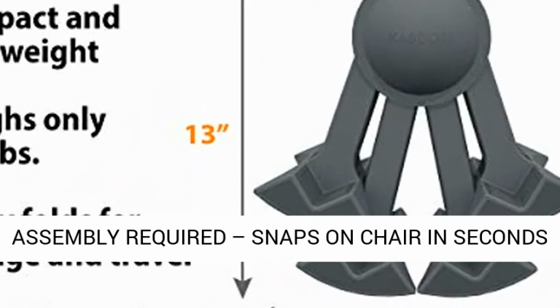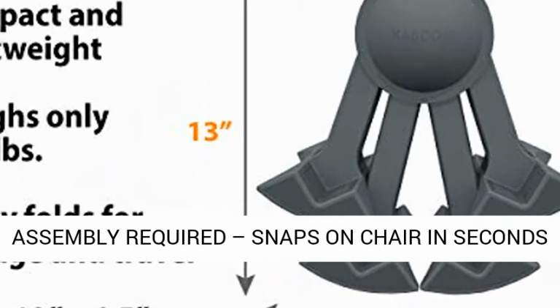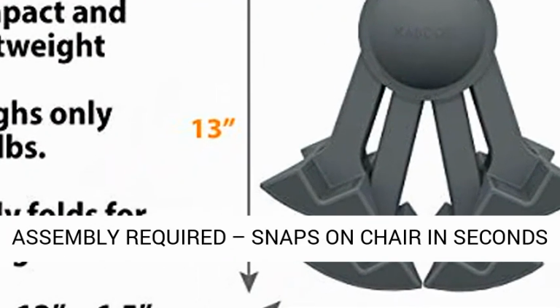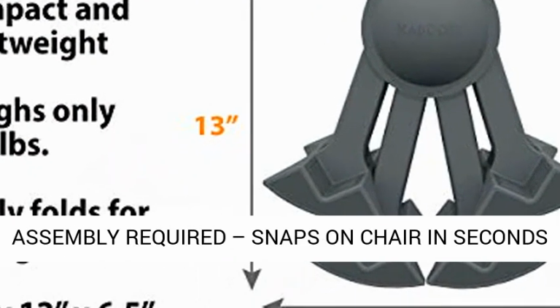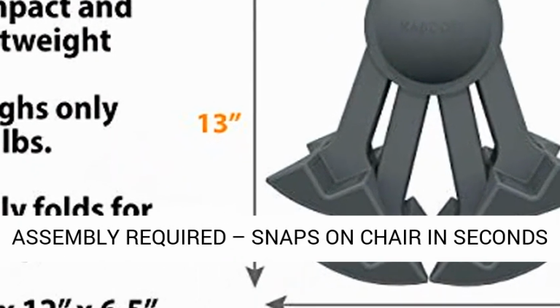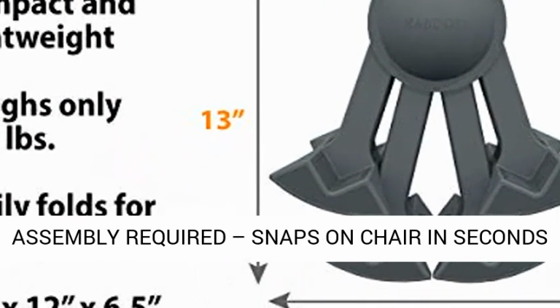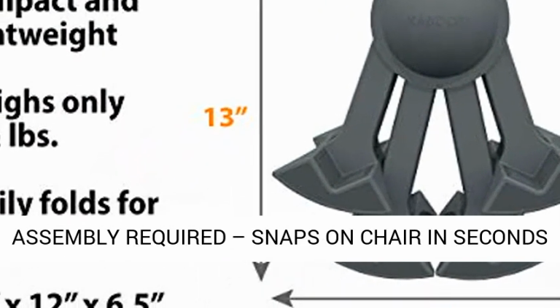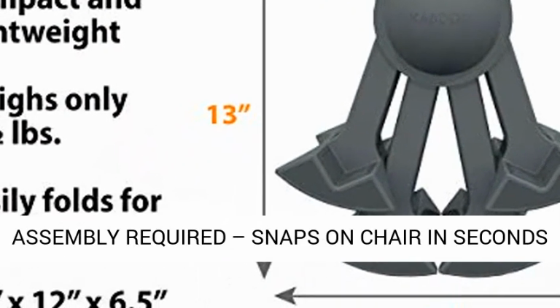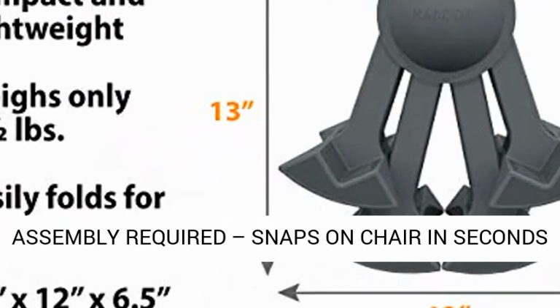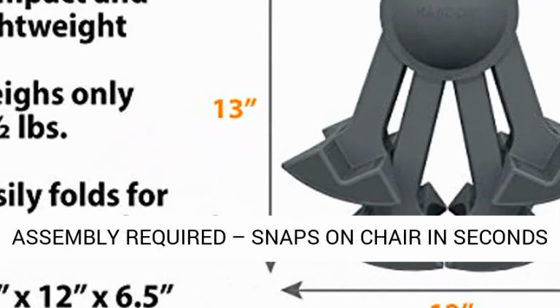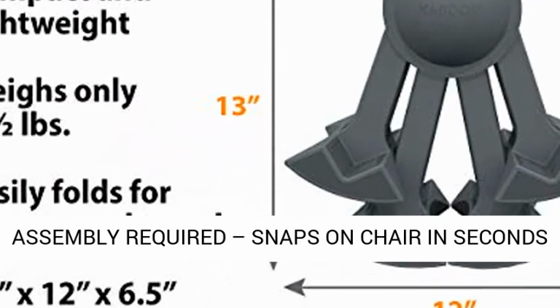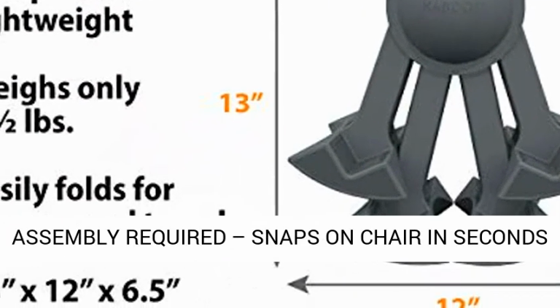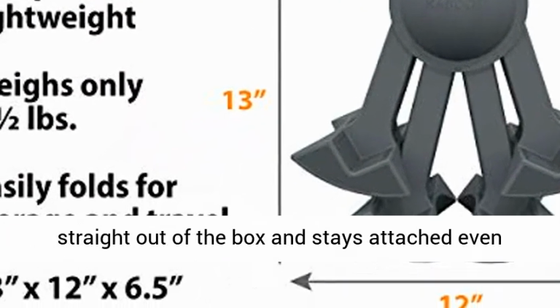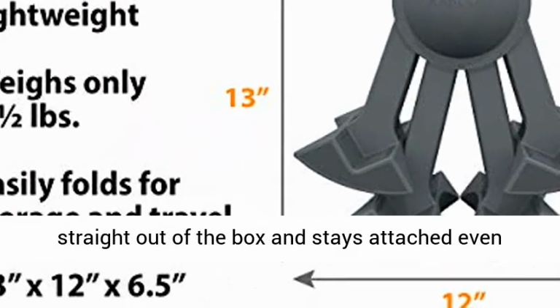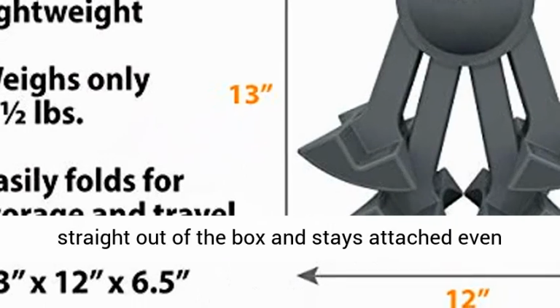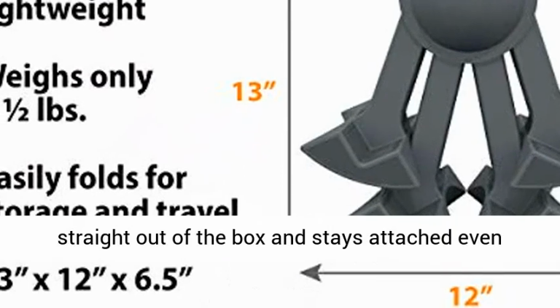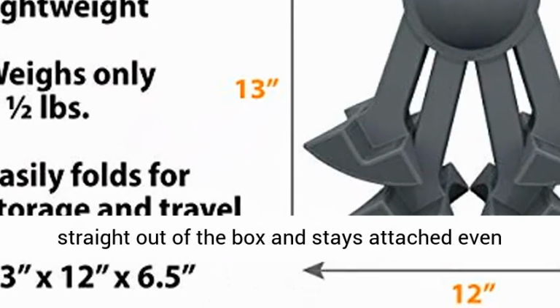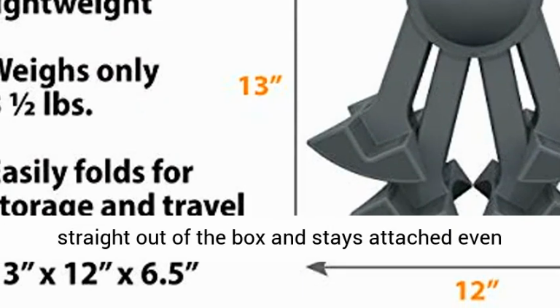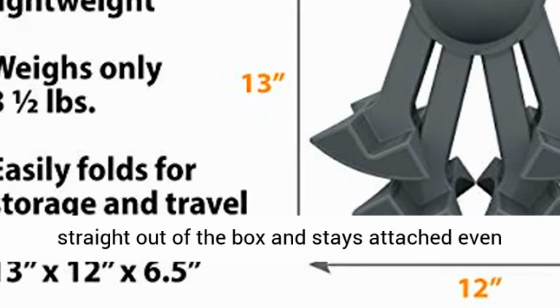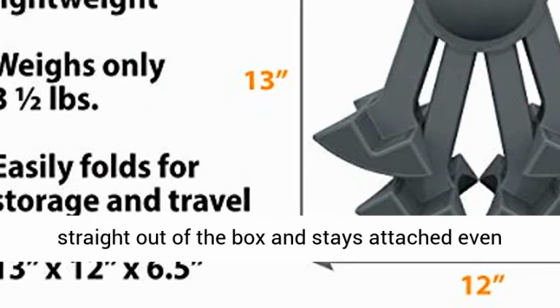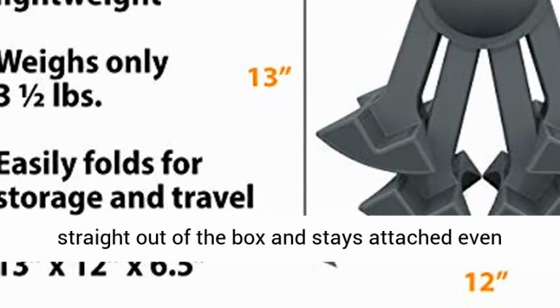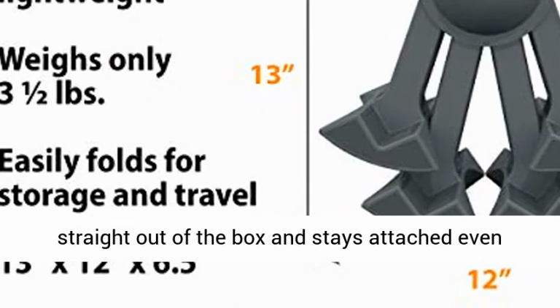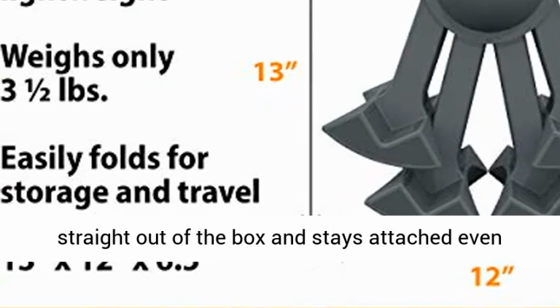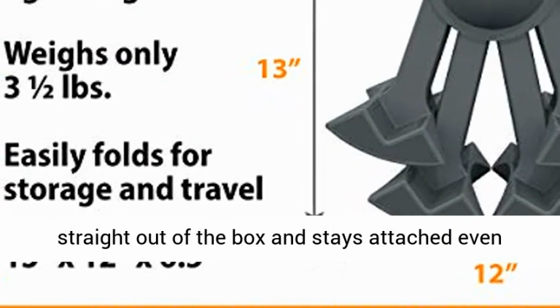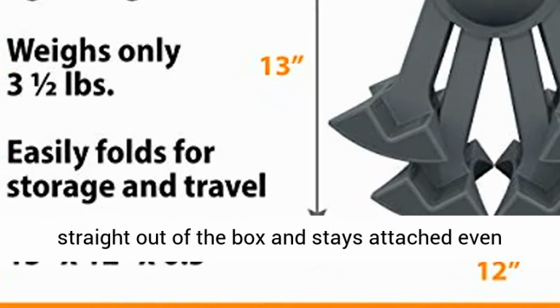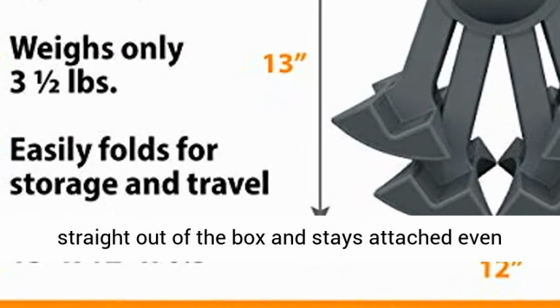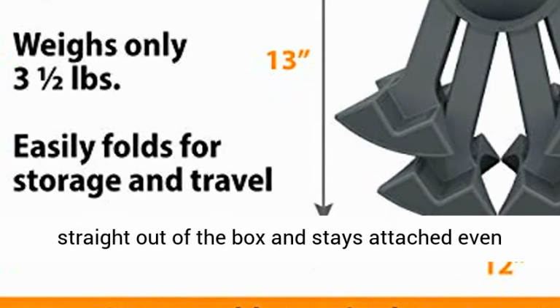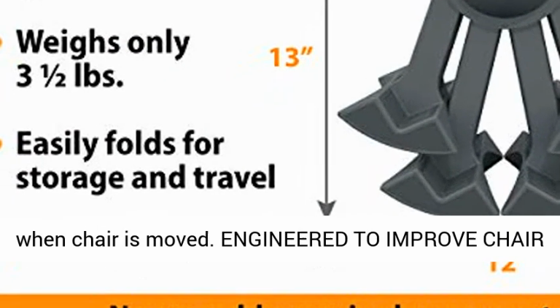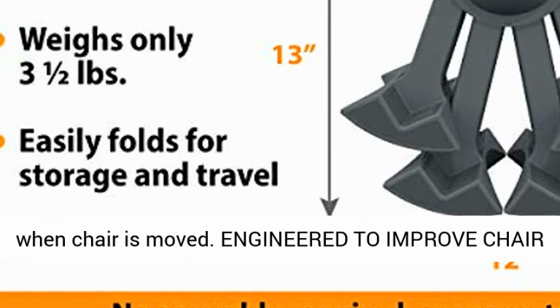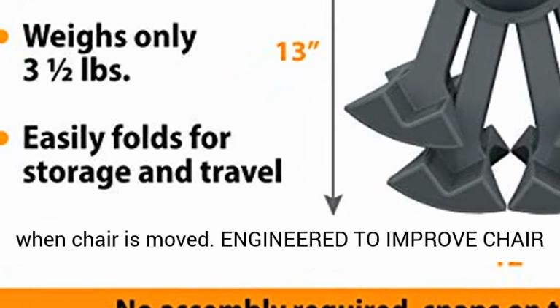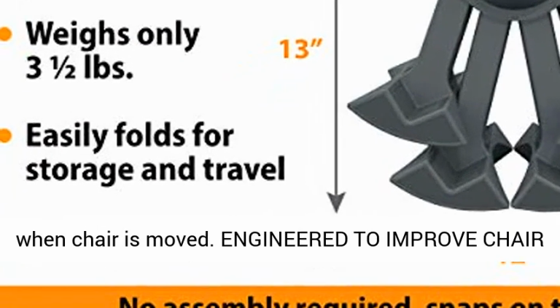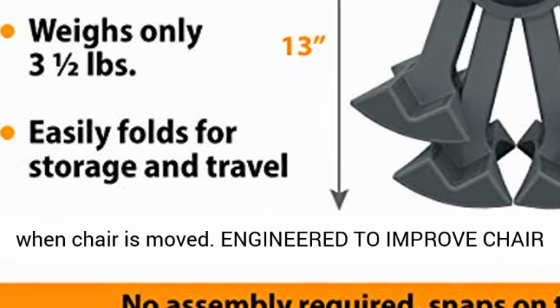No assembly required. Snaps on chair in seconds straight out of the box and stays attached, even when the chair is moved.